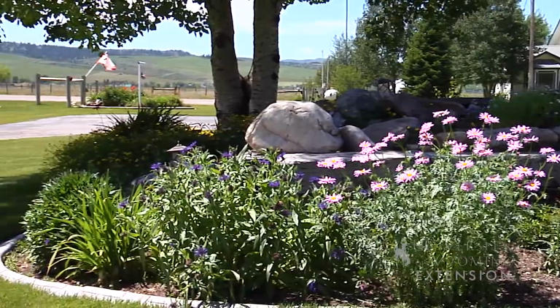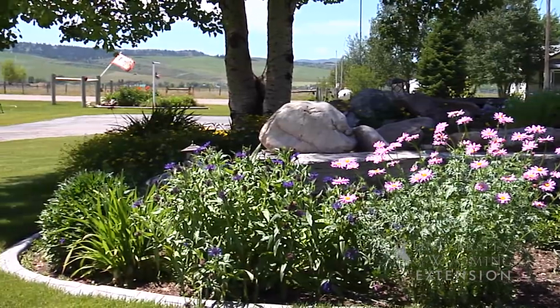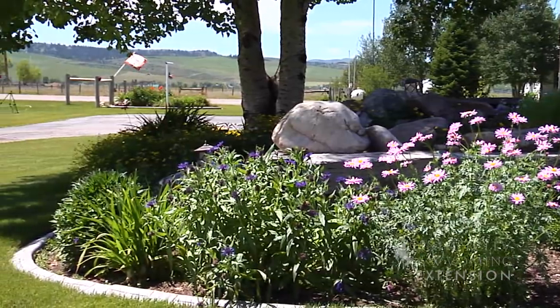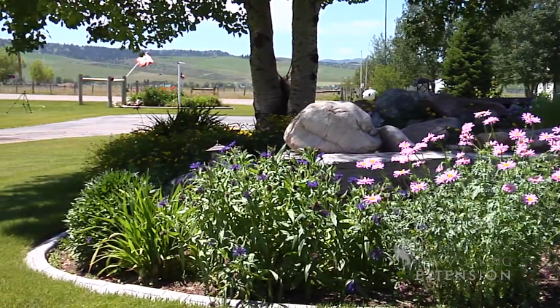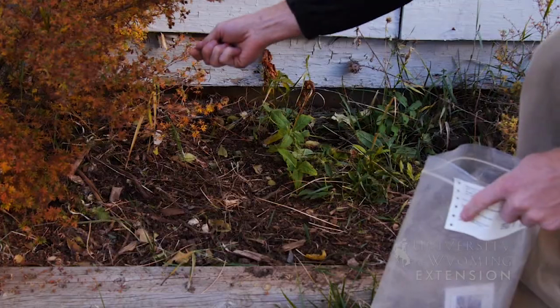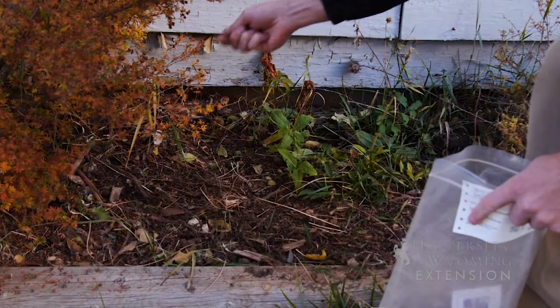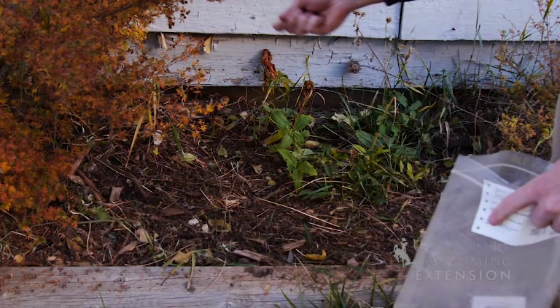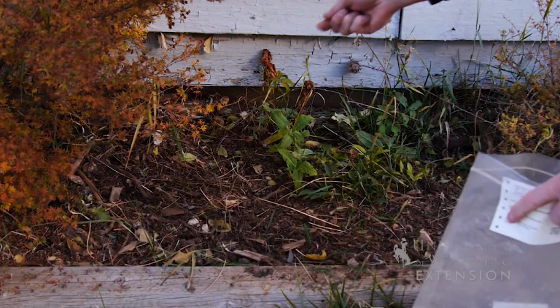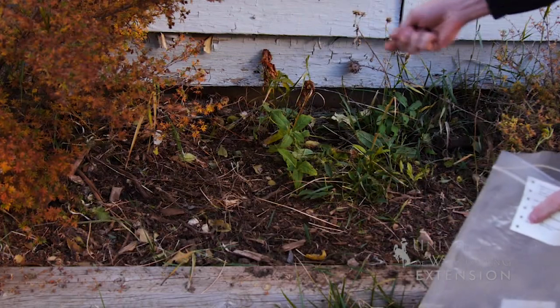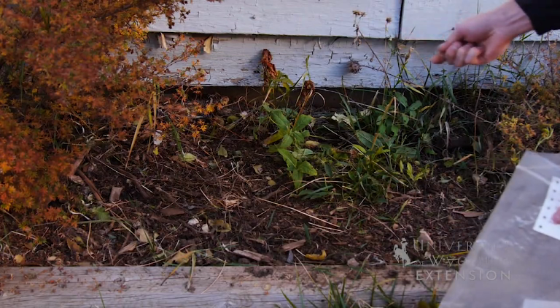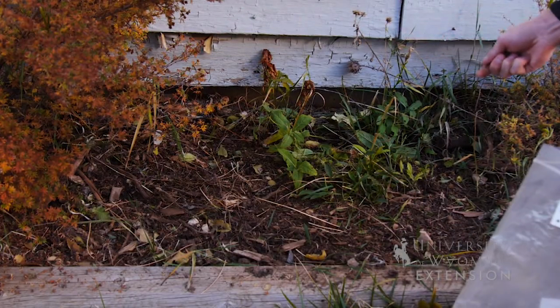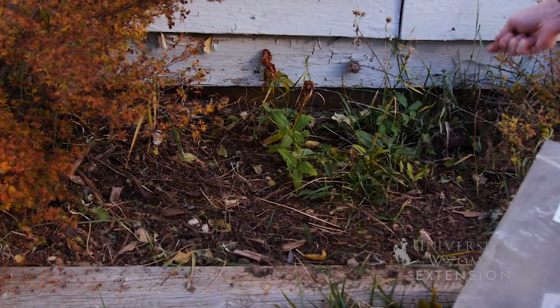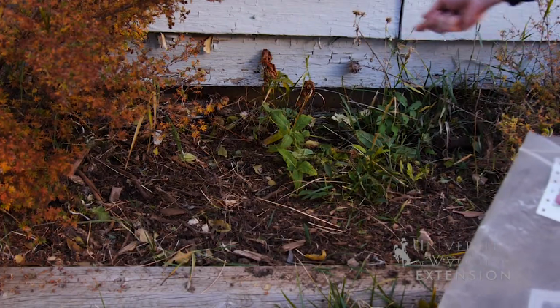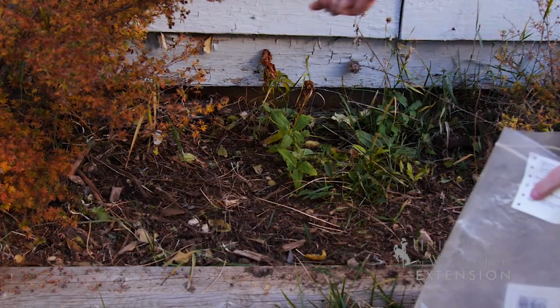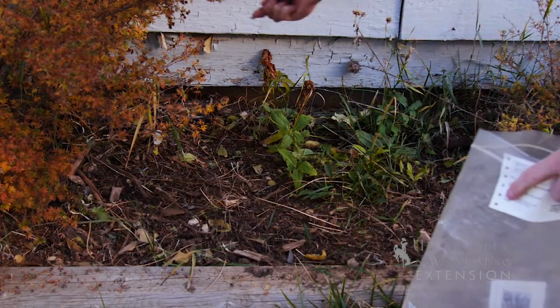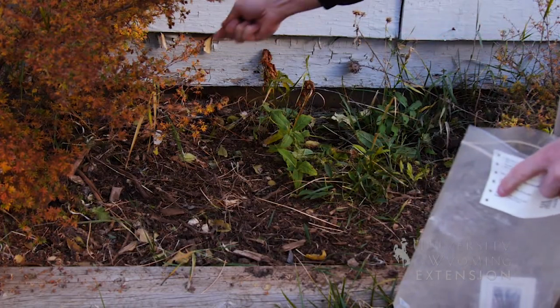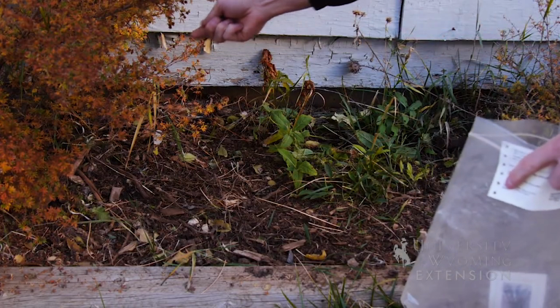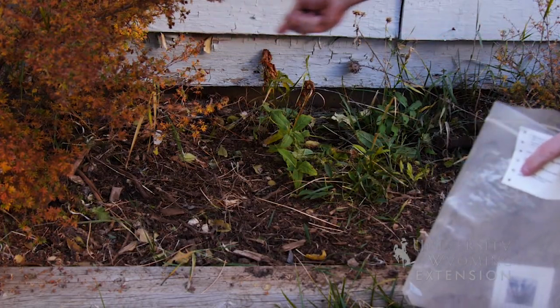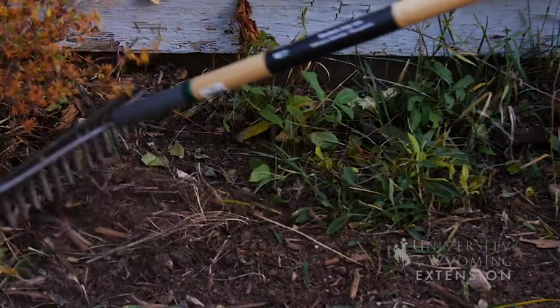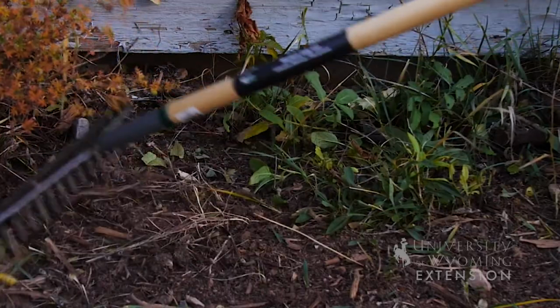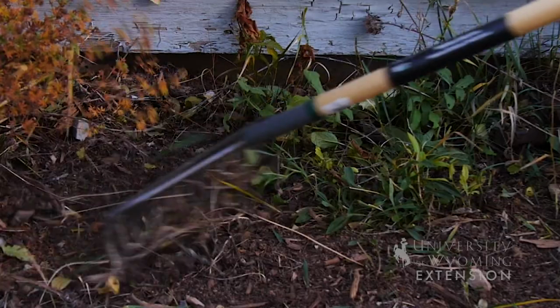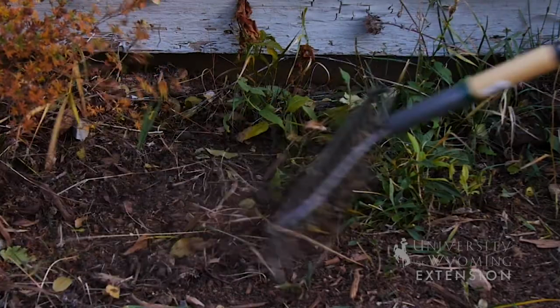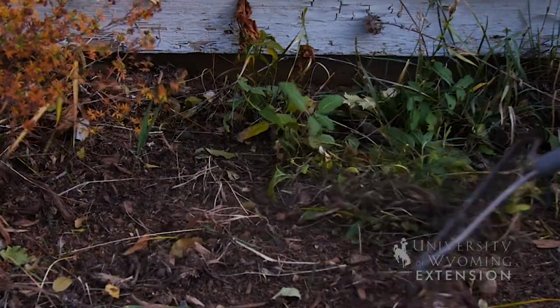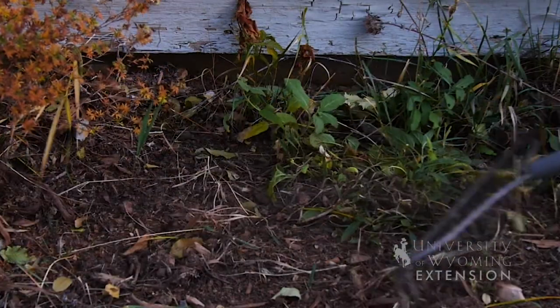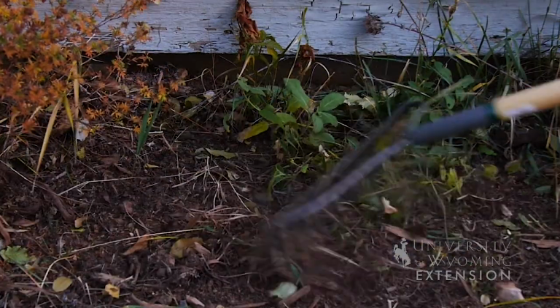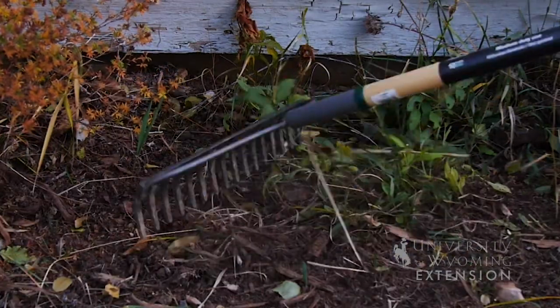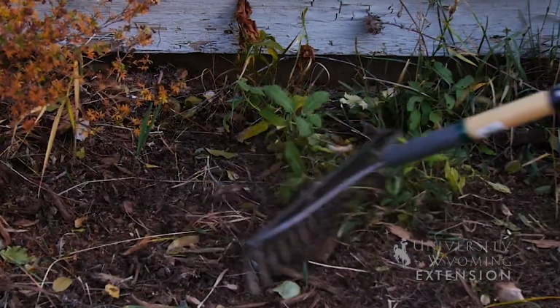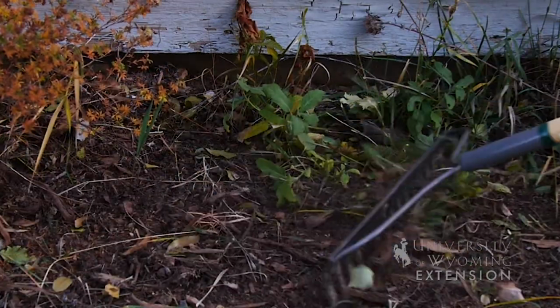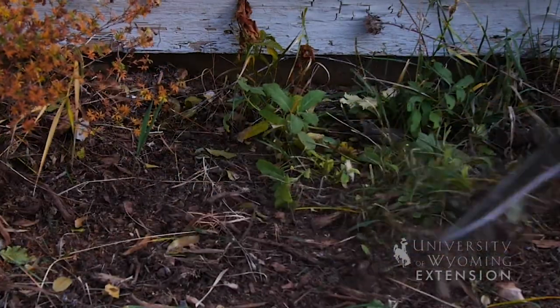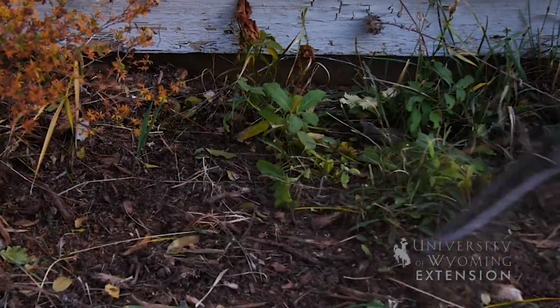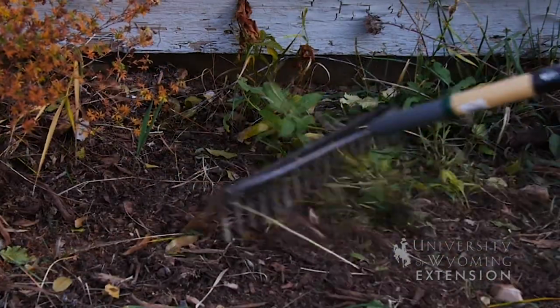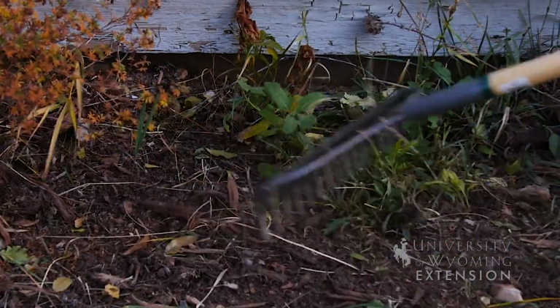One thing to also consider is not planting these too deep. Generally you can do a broadcast with a light raking to cover the seeds up.